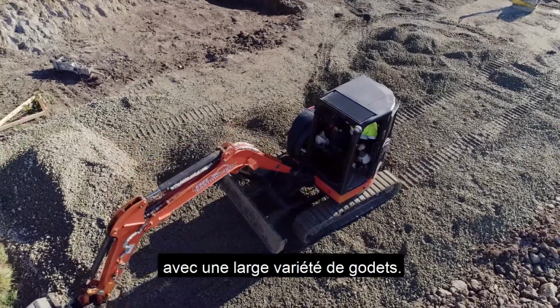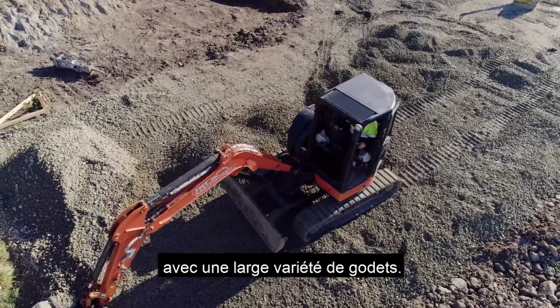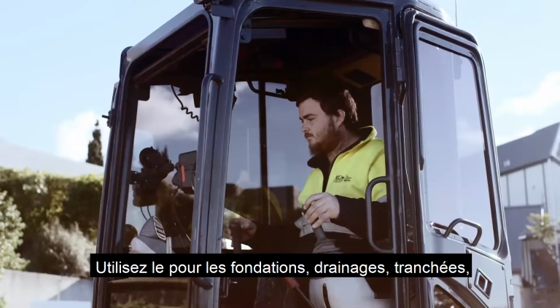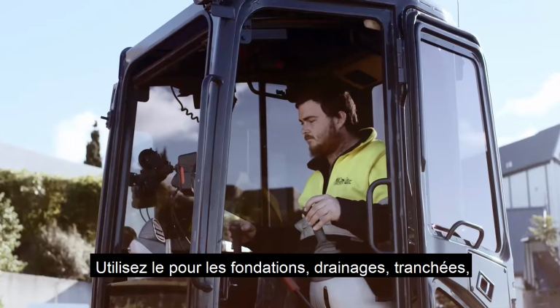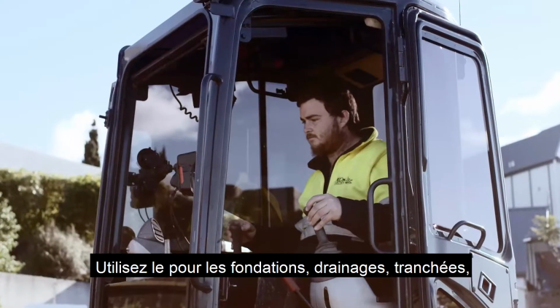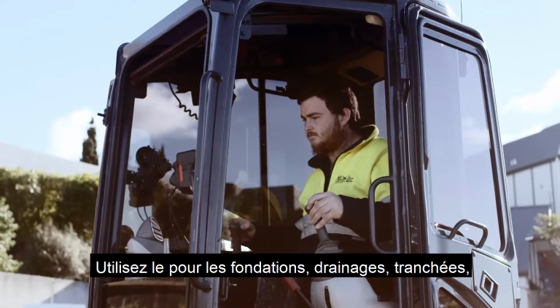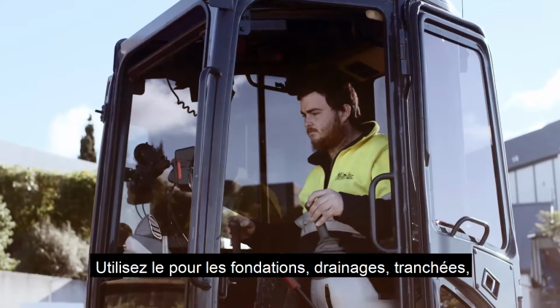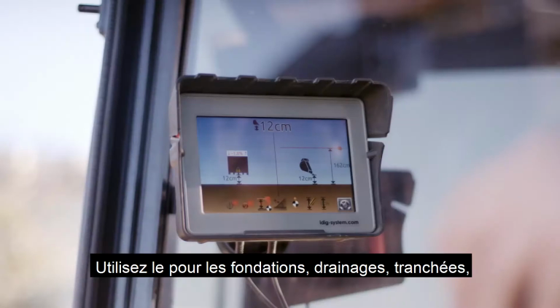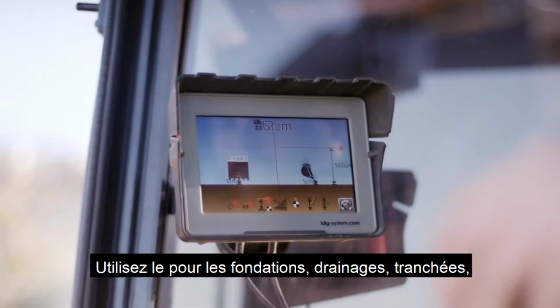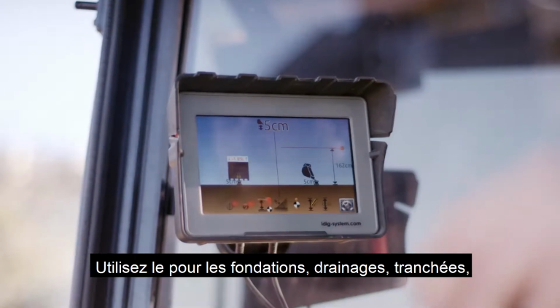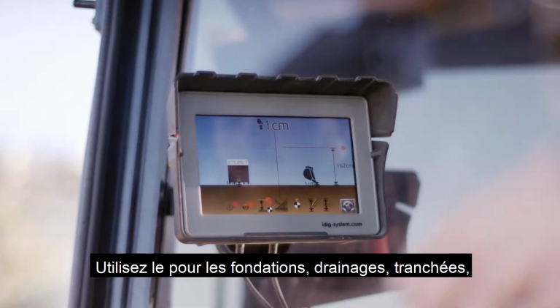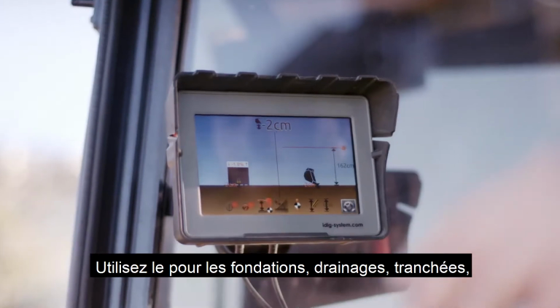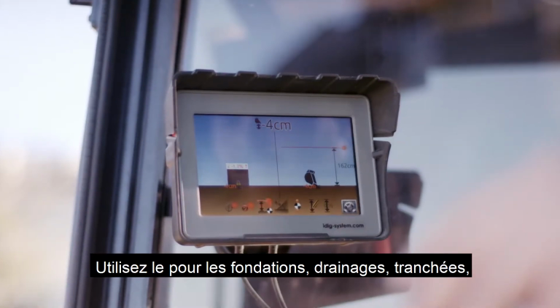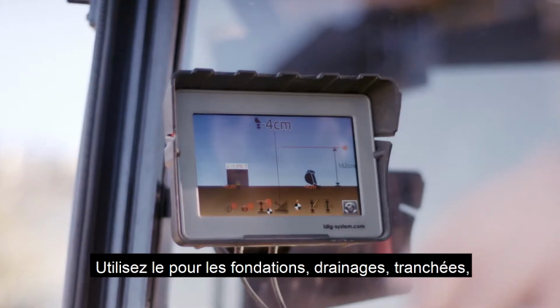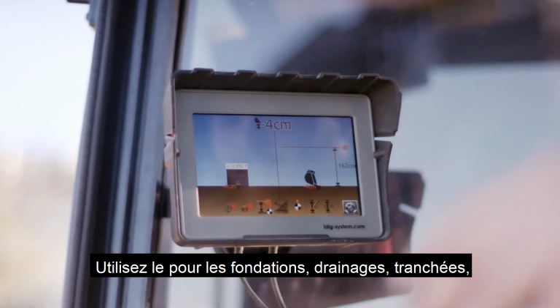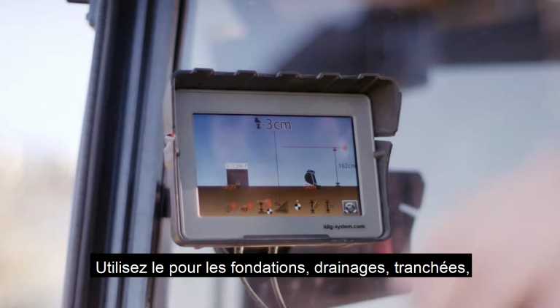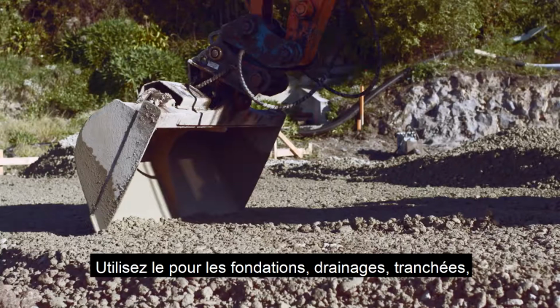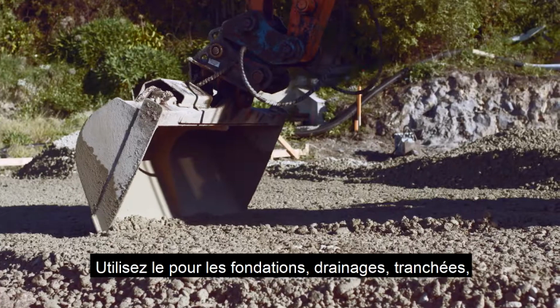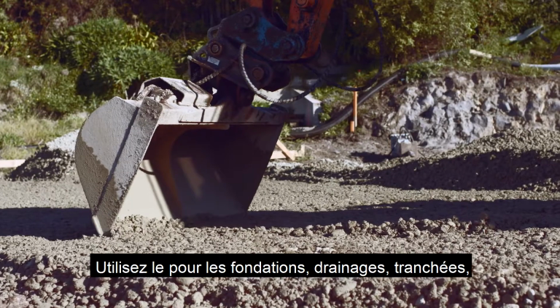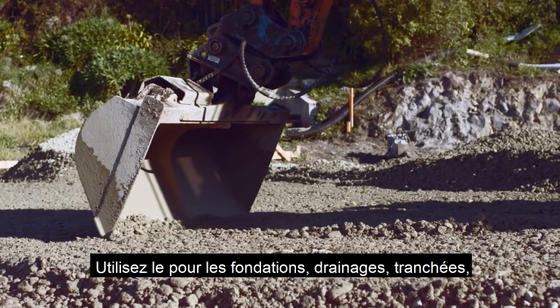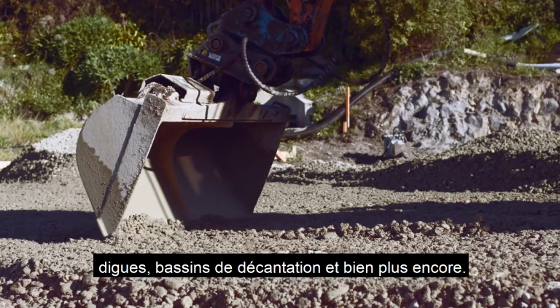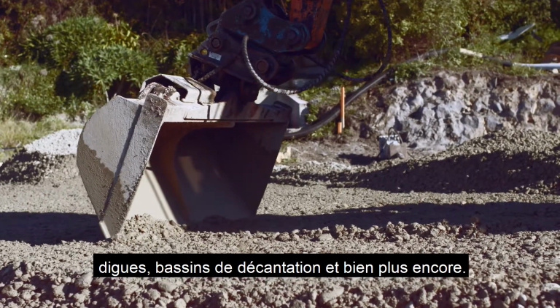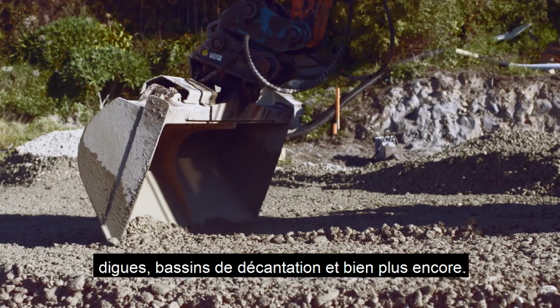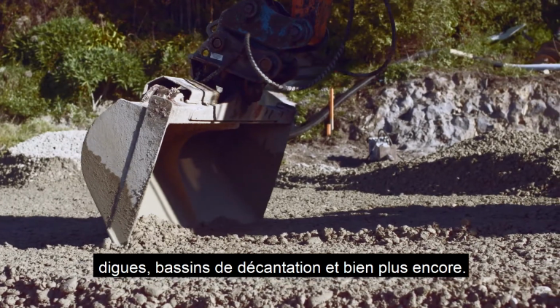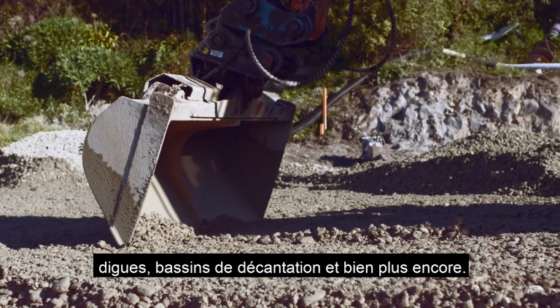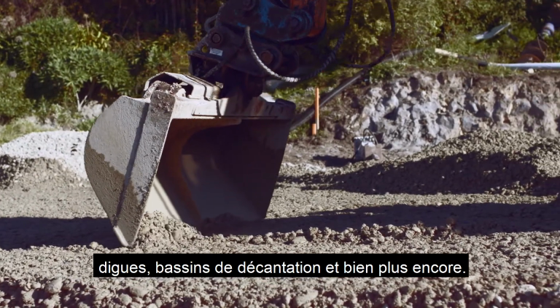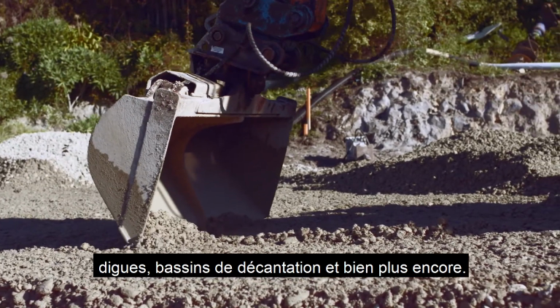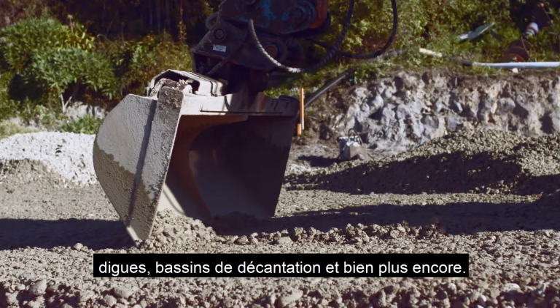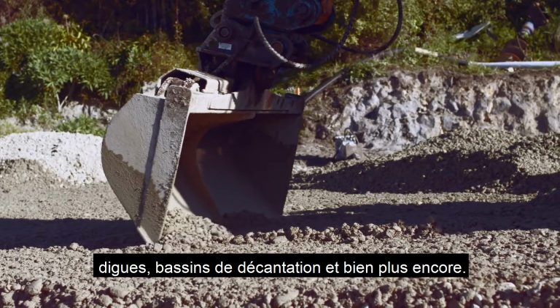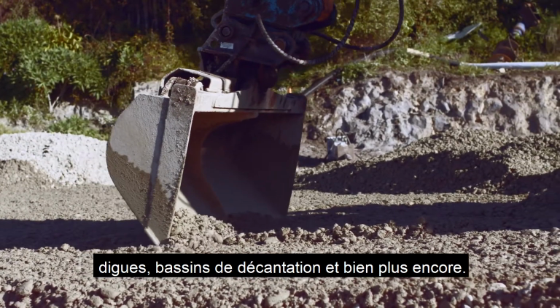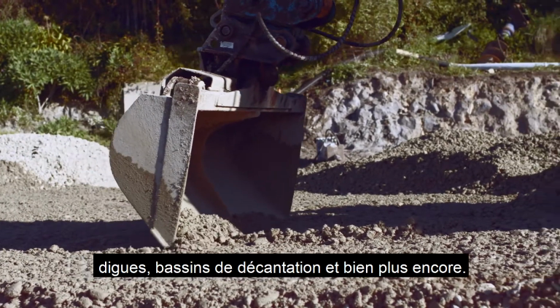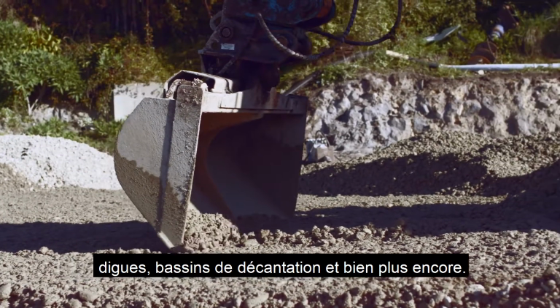Use it for footings, foundations, drainage, trenches, embankments, tank settings and more.